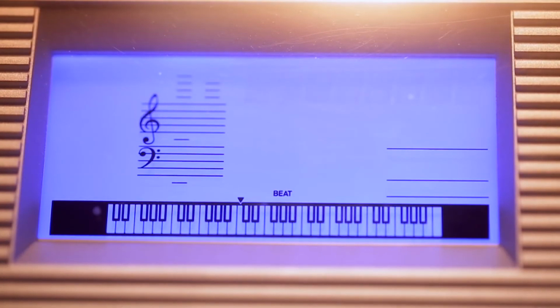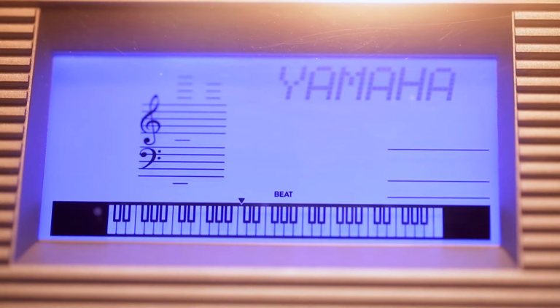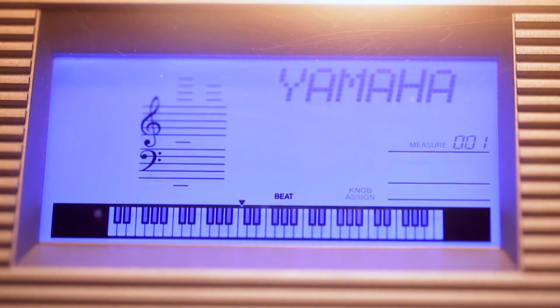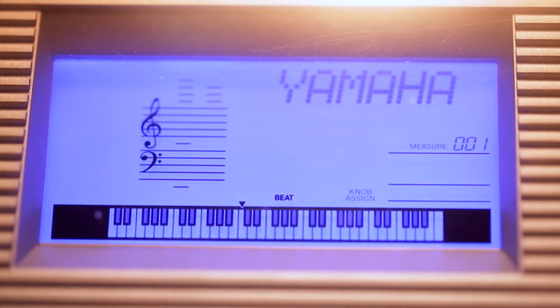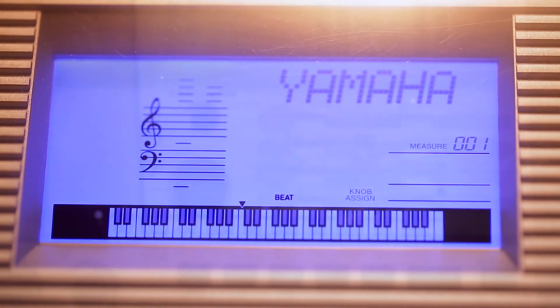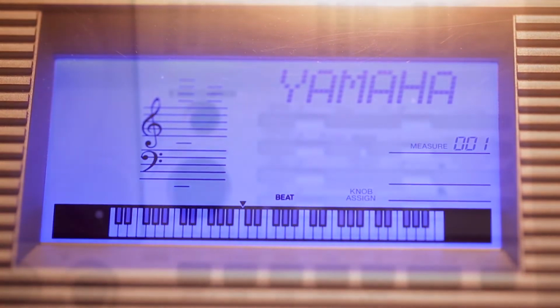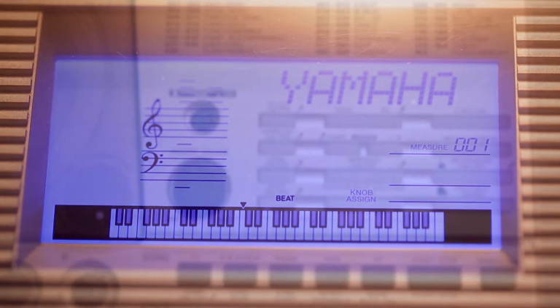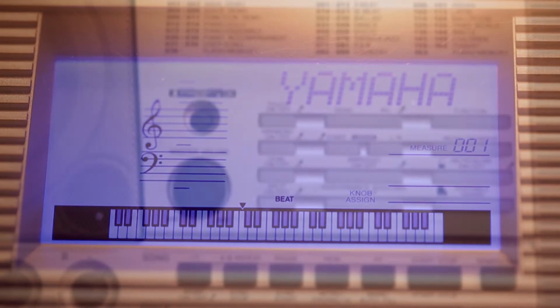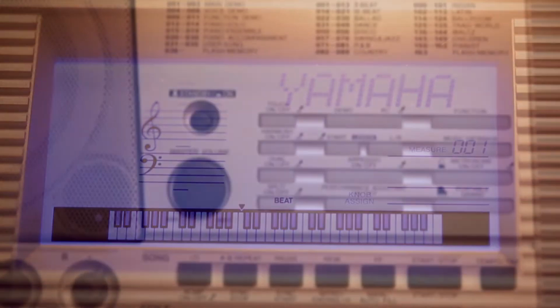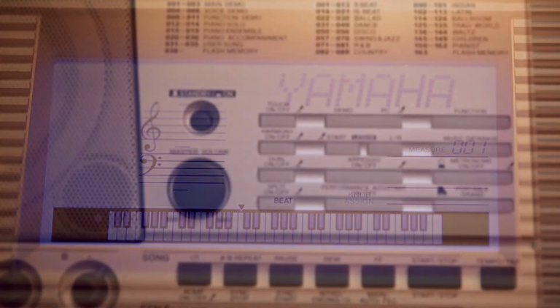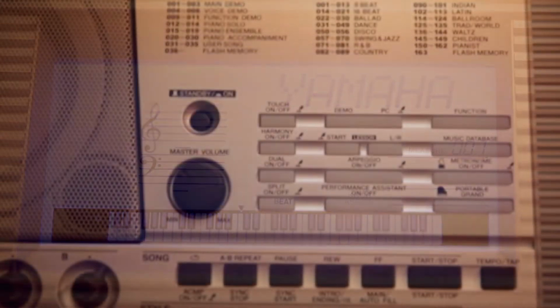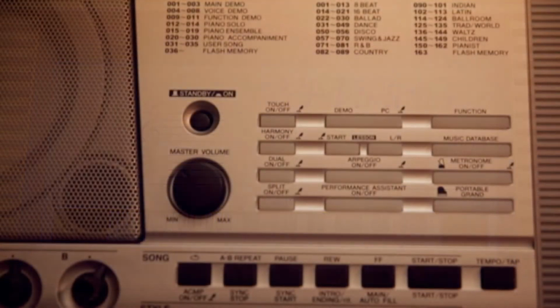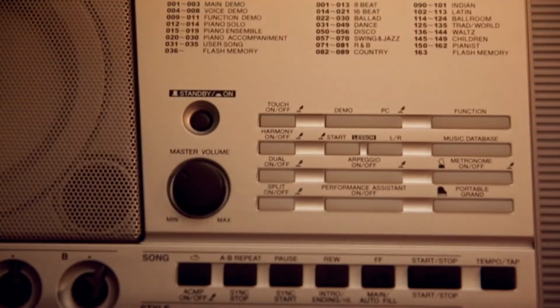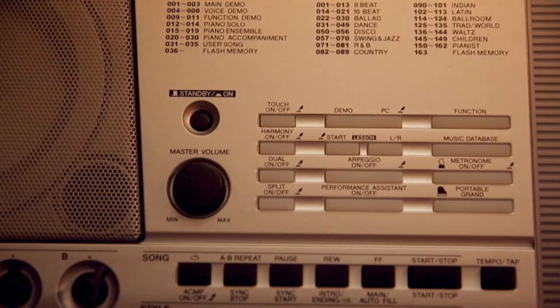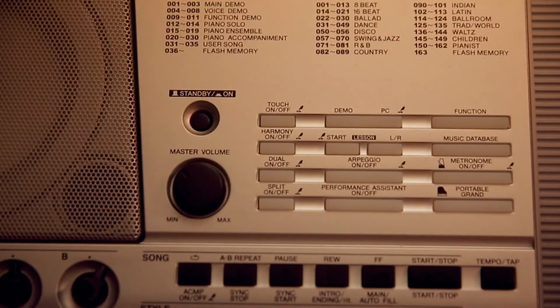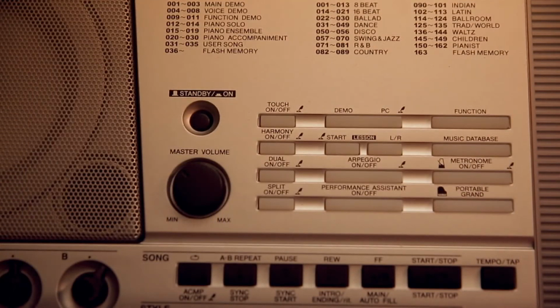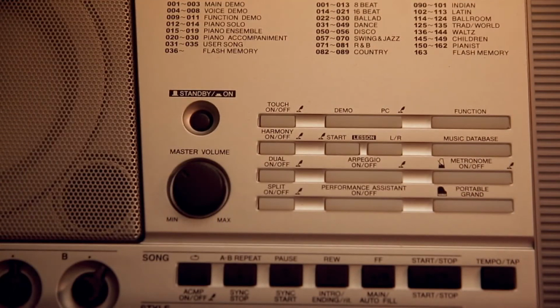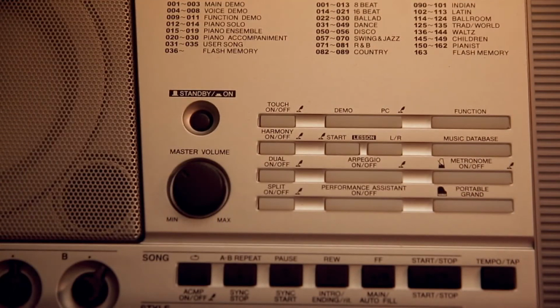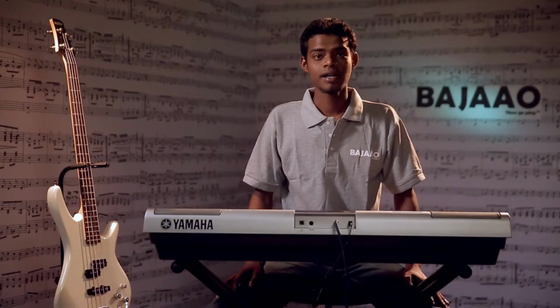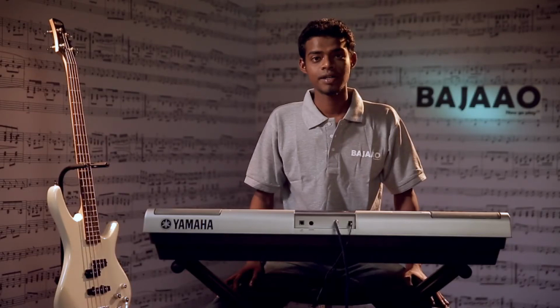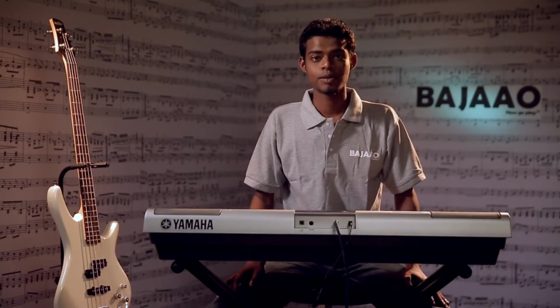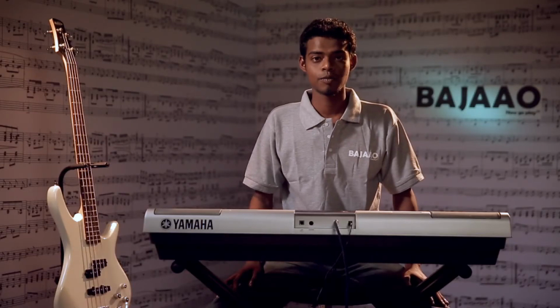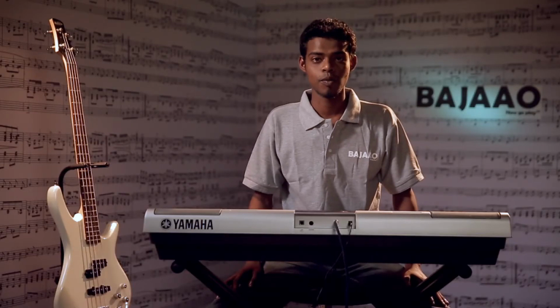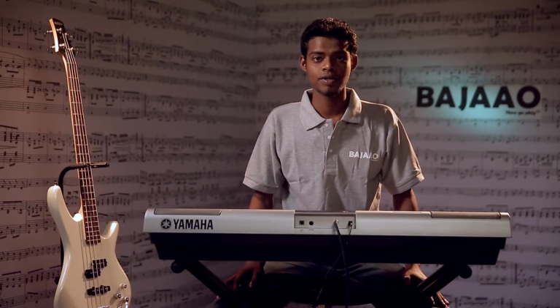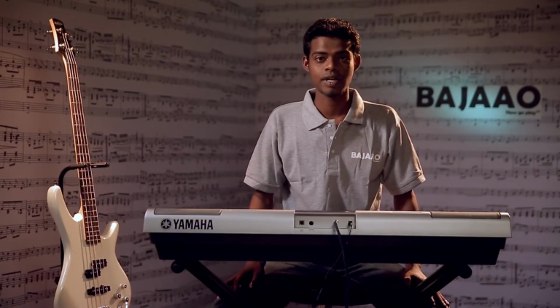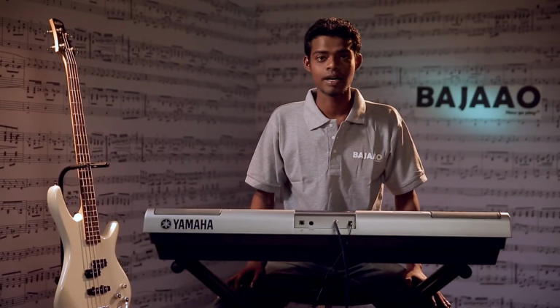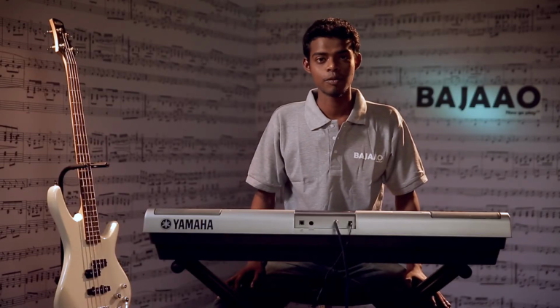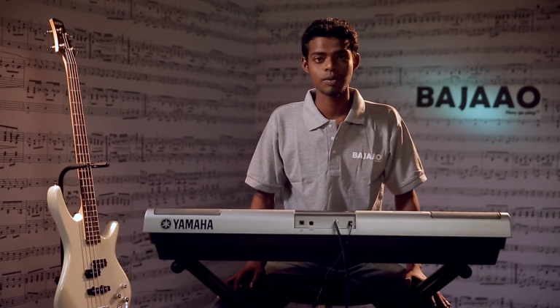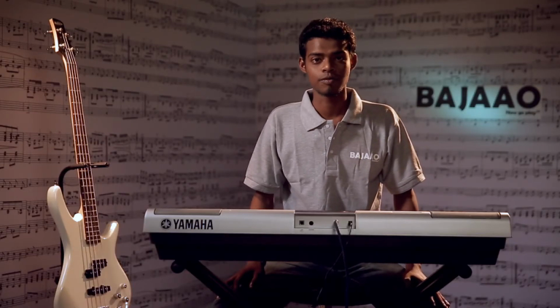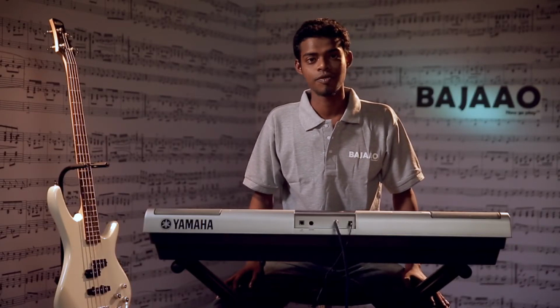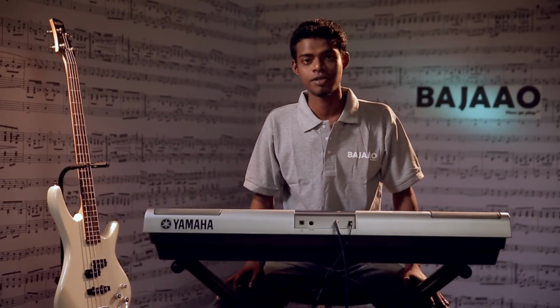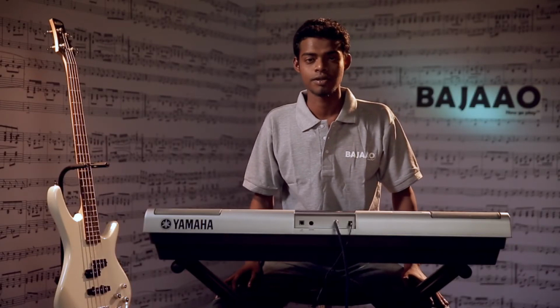Some of the options include piano button, metronome, tempo range, and tuning. Let's hear some of the voices and demo some of the features.